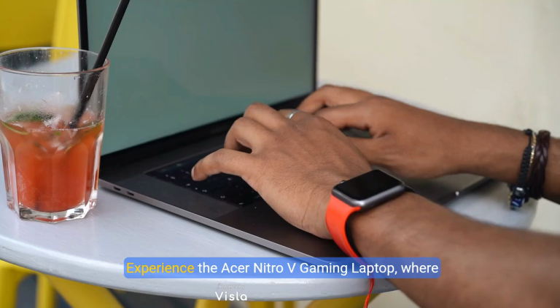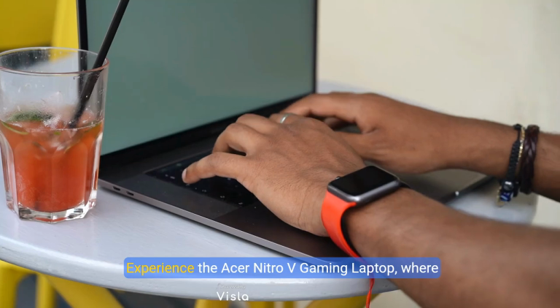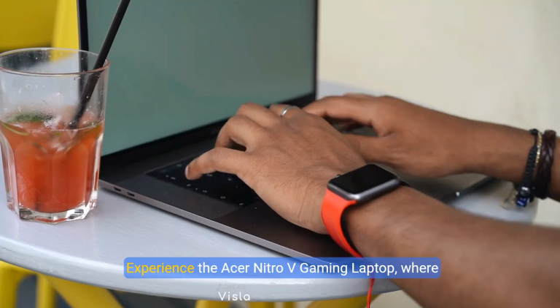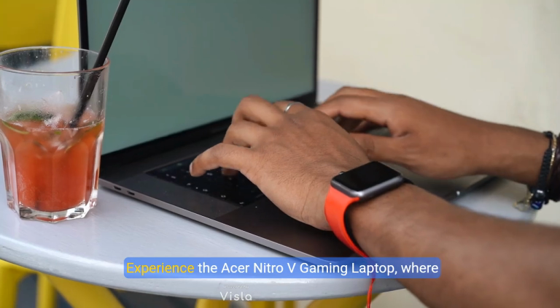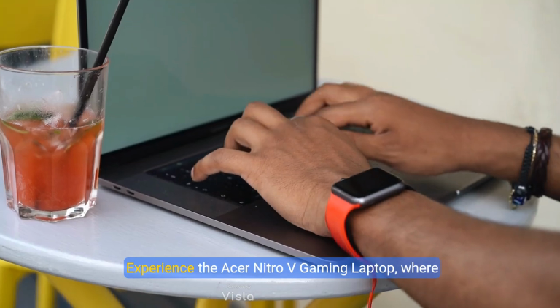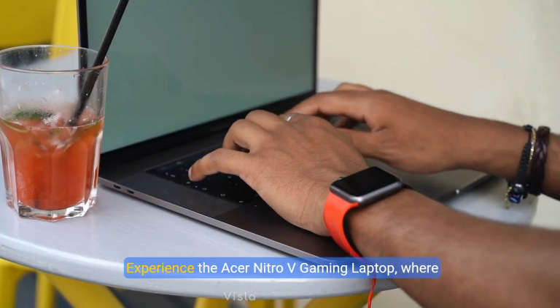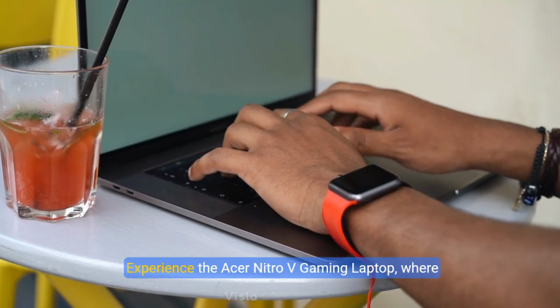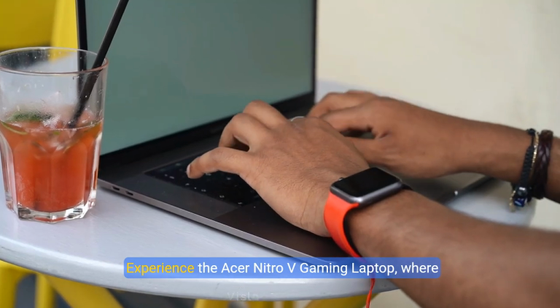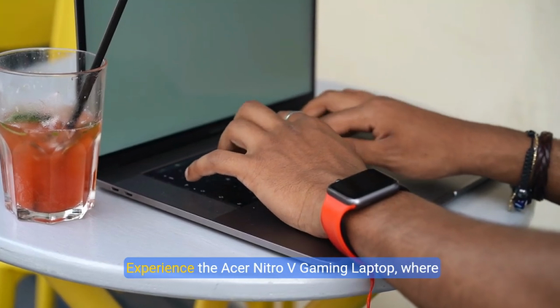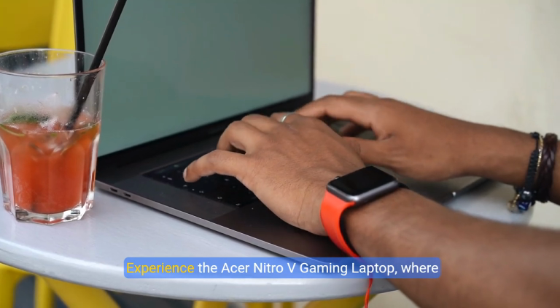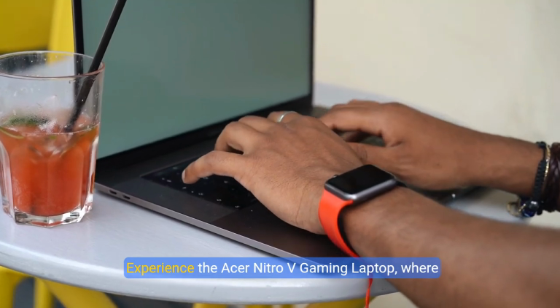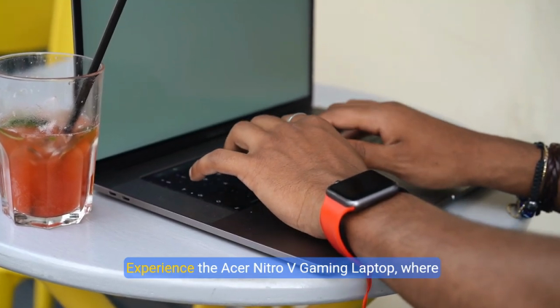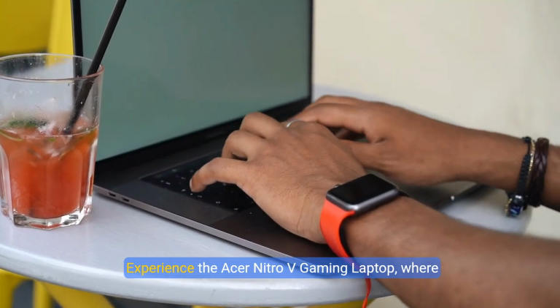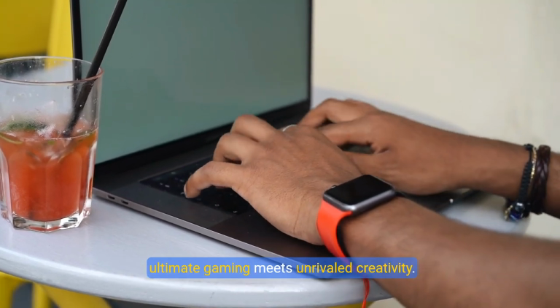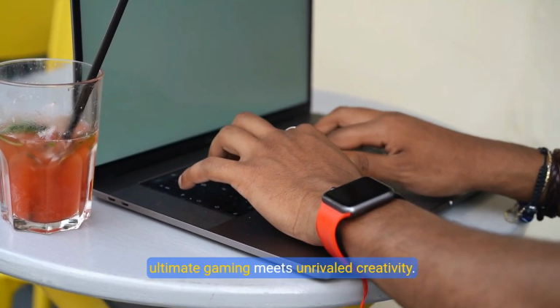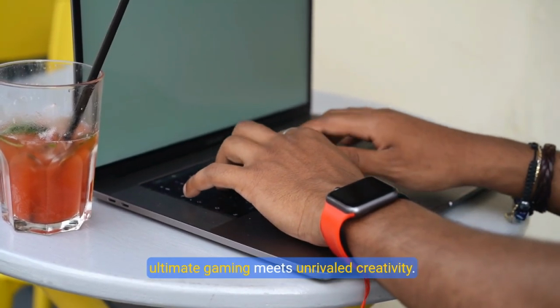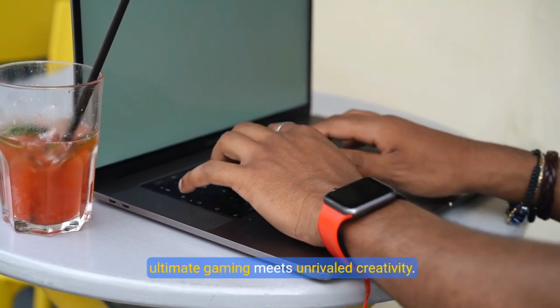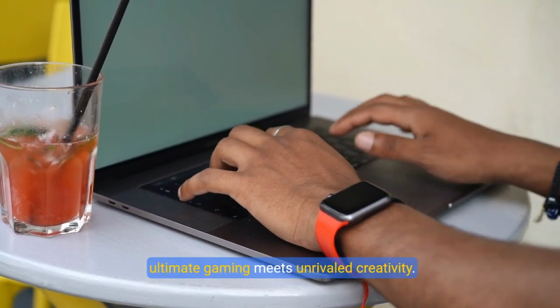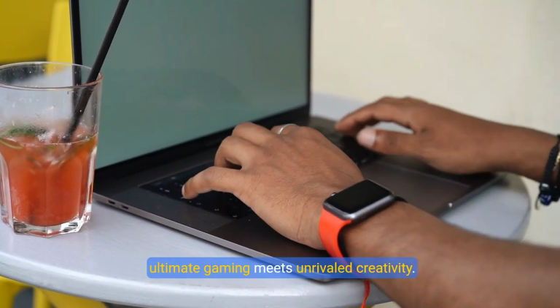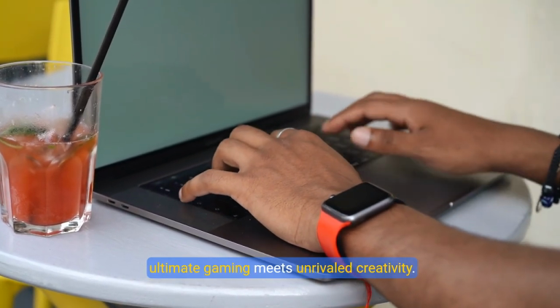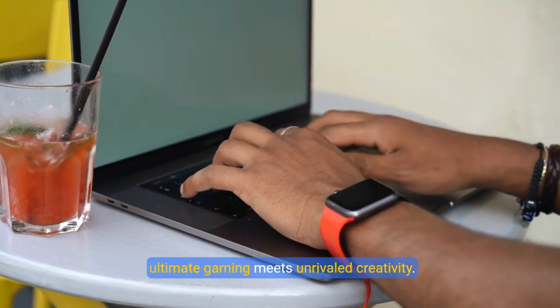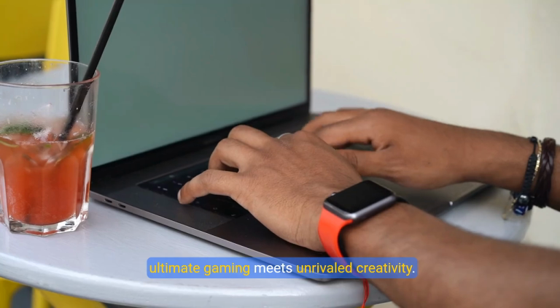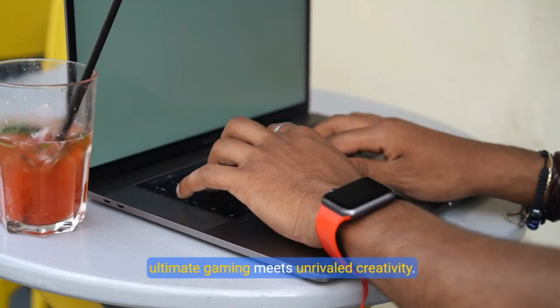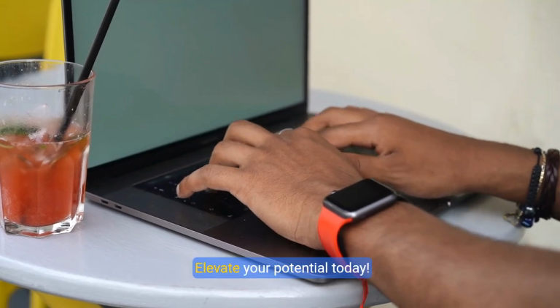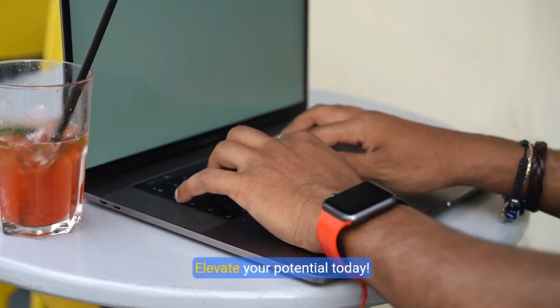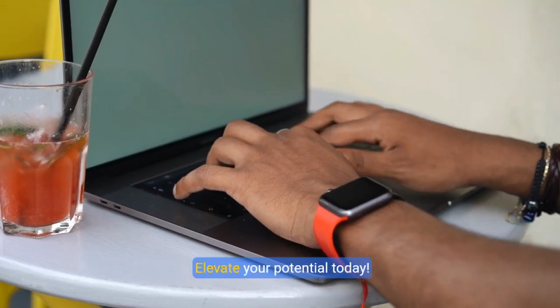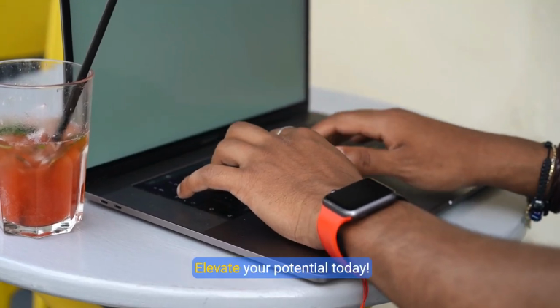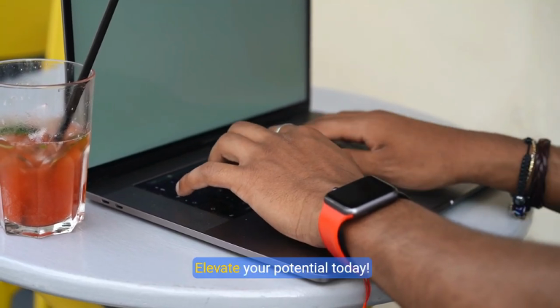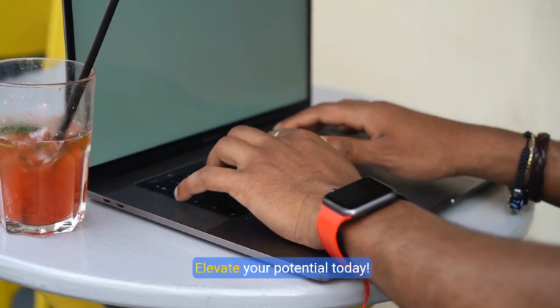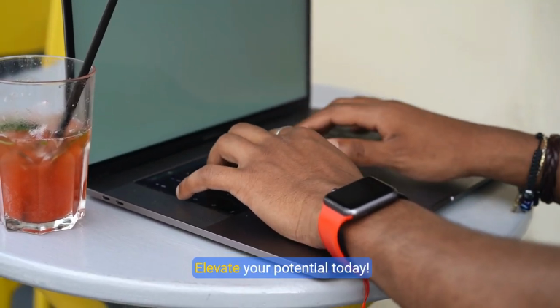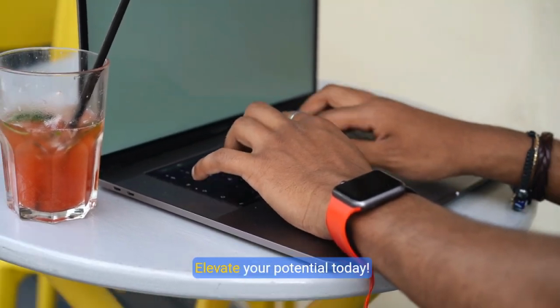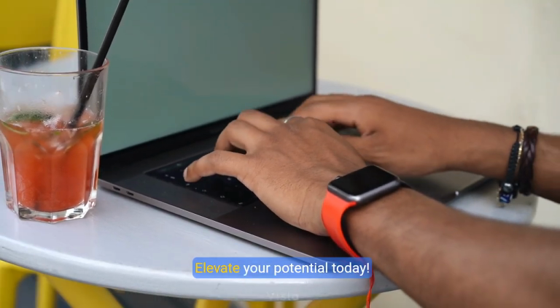Experience the Acer Nitro 5 gaming laptop, where ultimate gaming meets unrivaled creativity. Elevate your potential today.